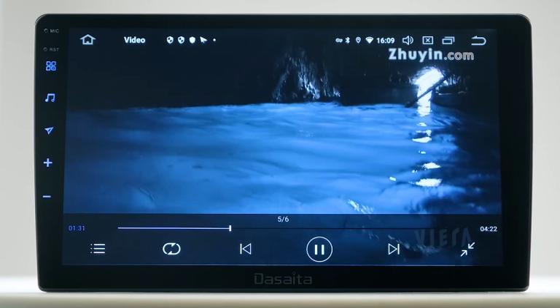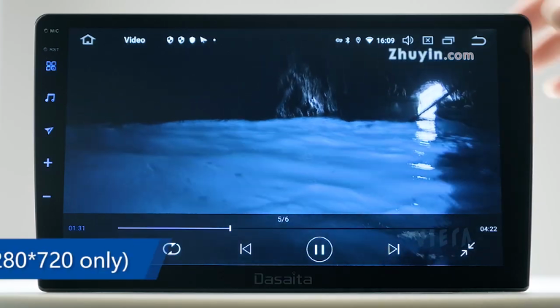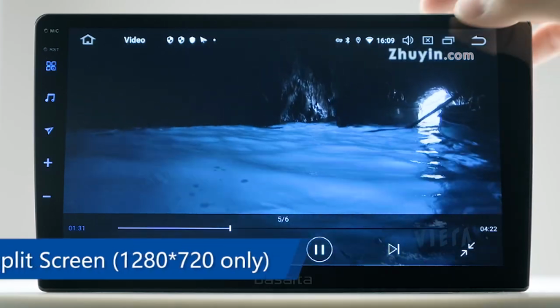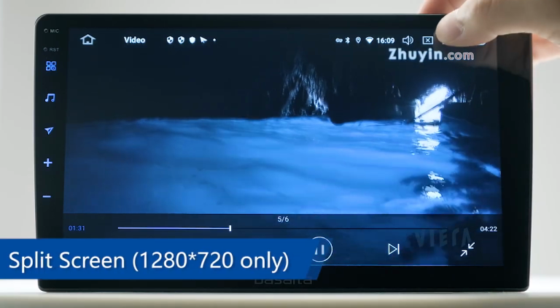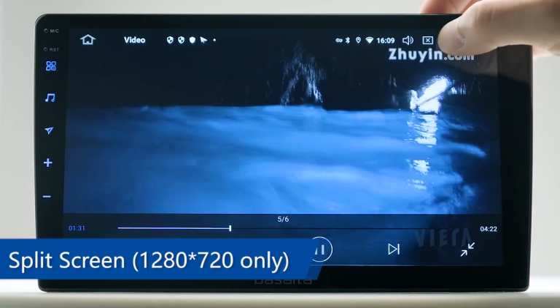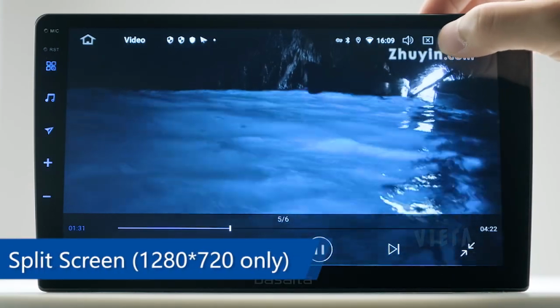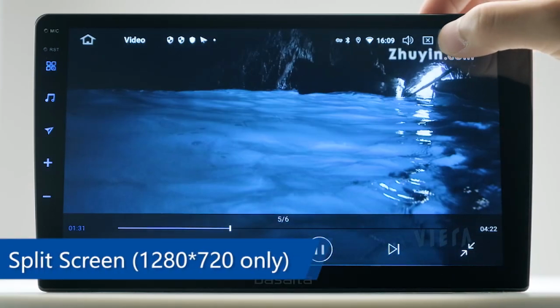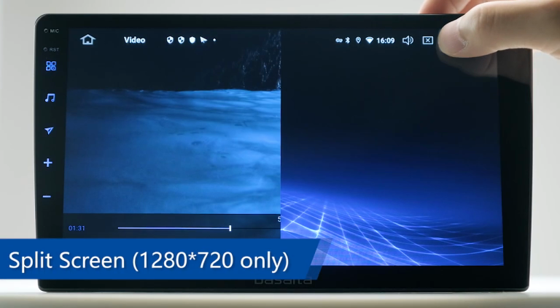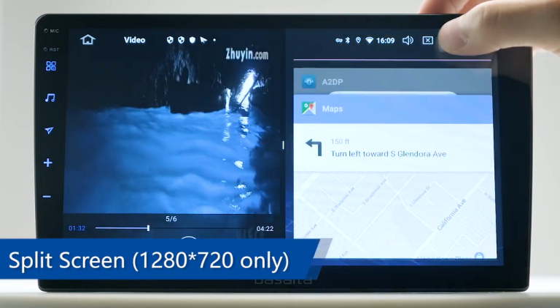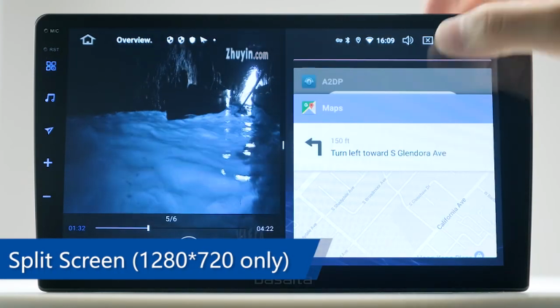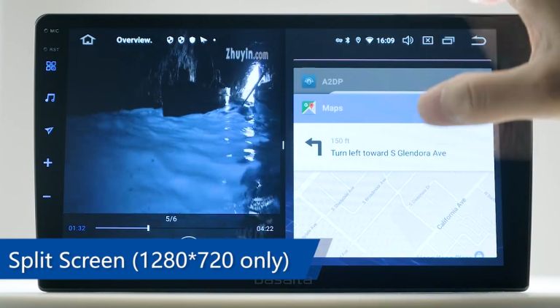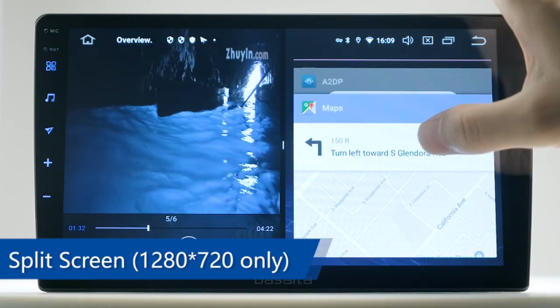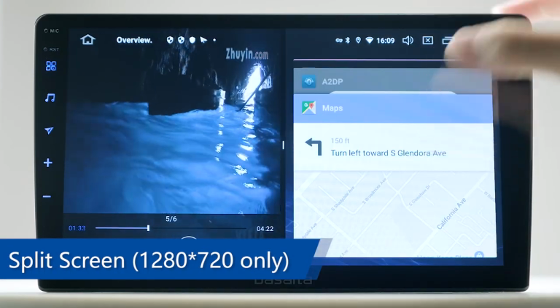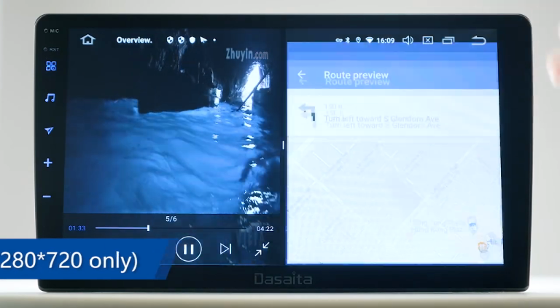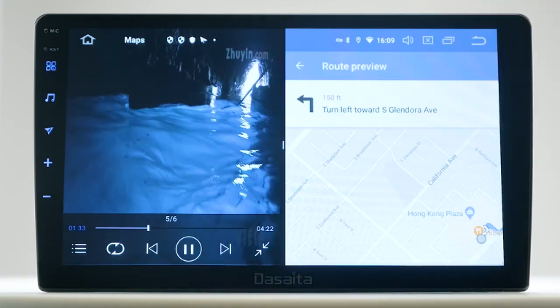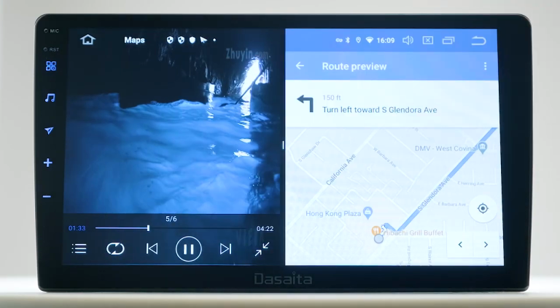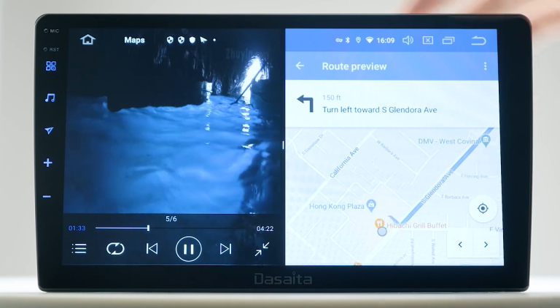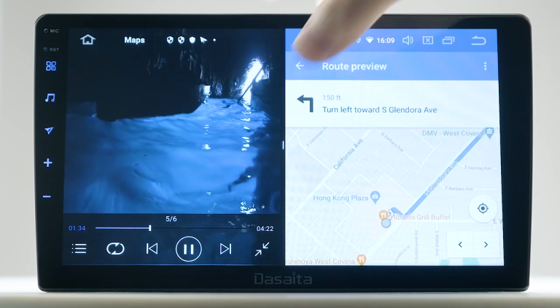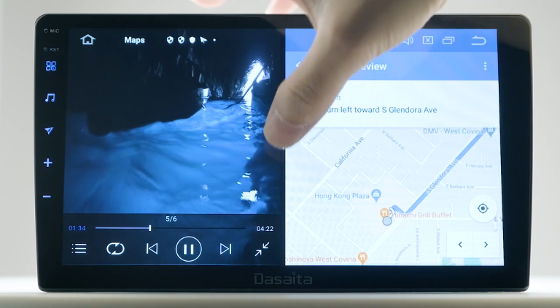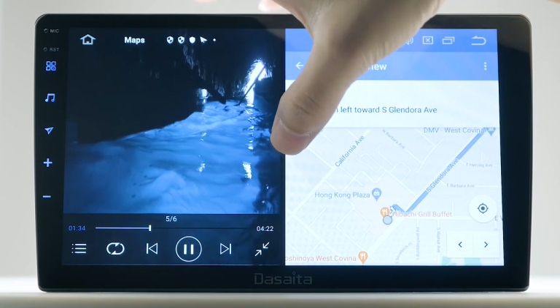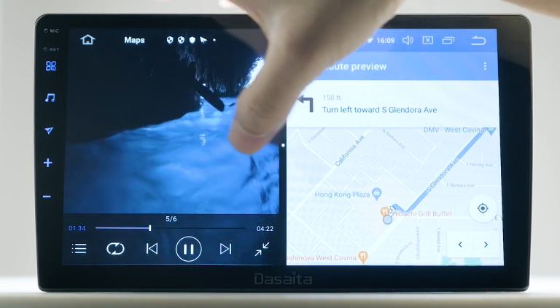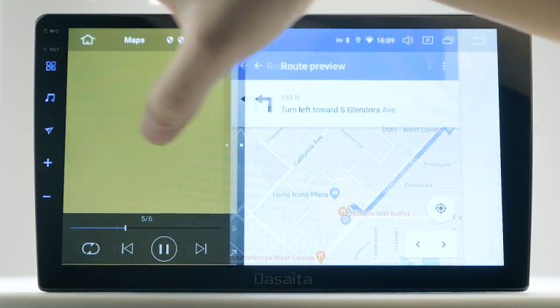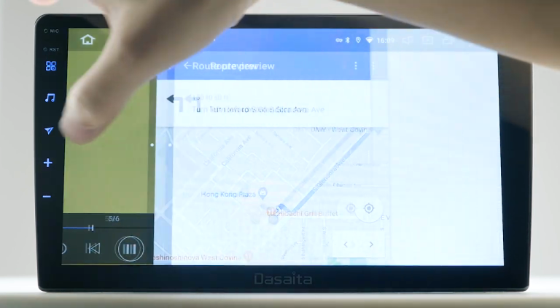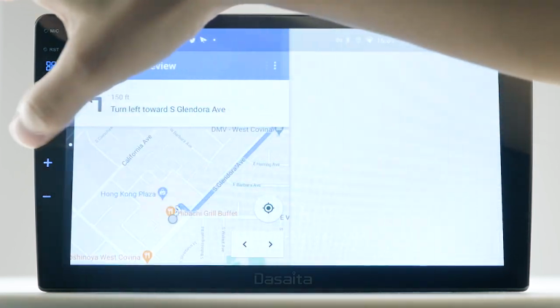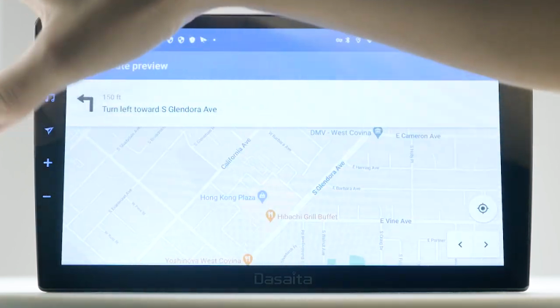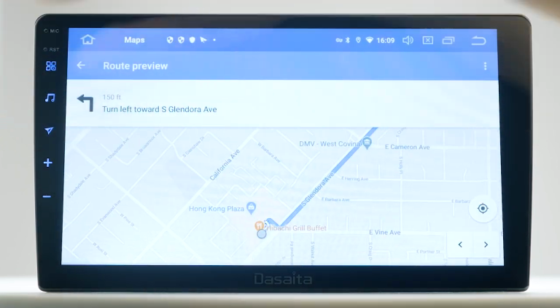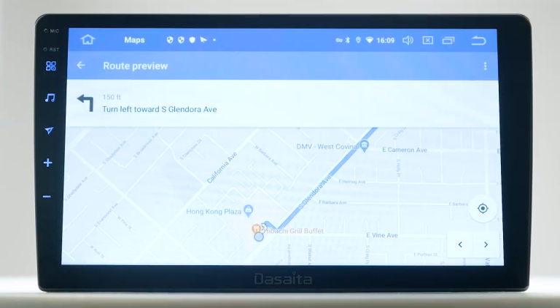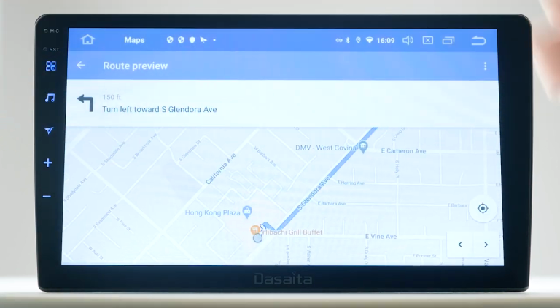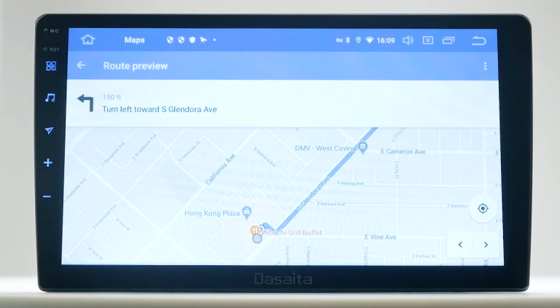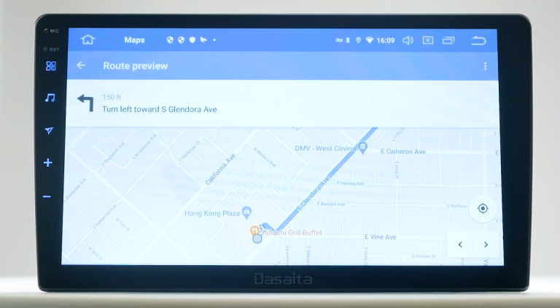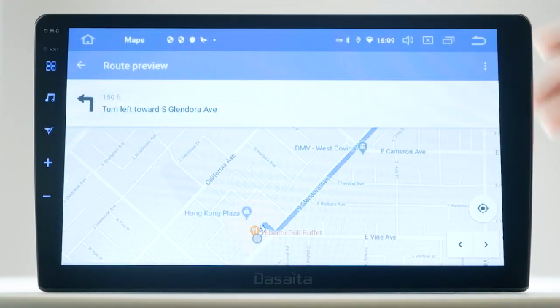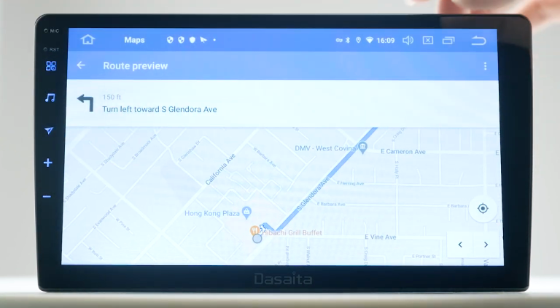It supports many other helpful functions, like split screen — for example, watching video and using maps at the same time.